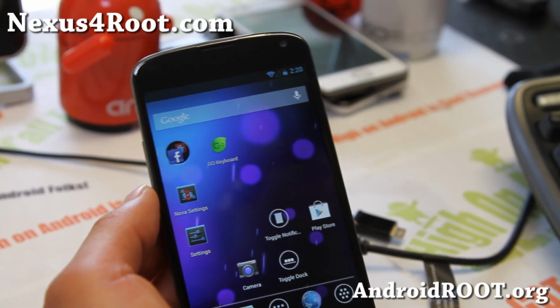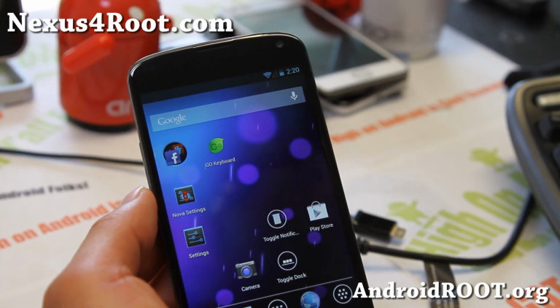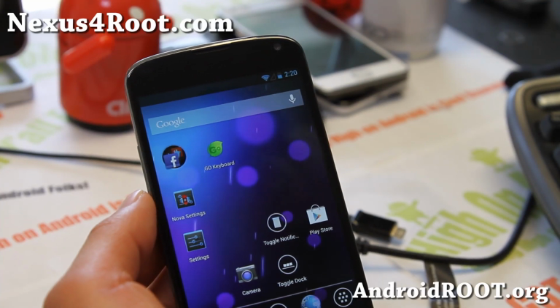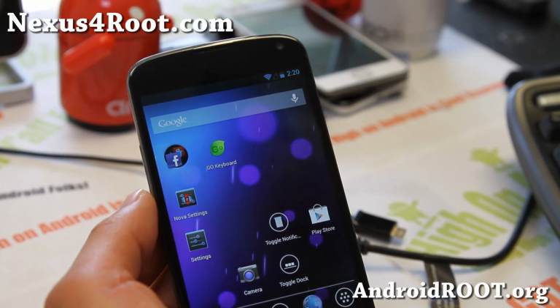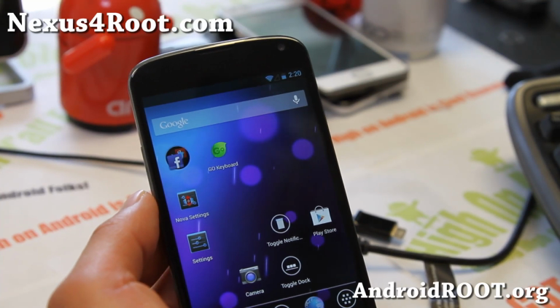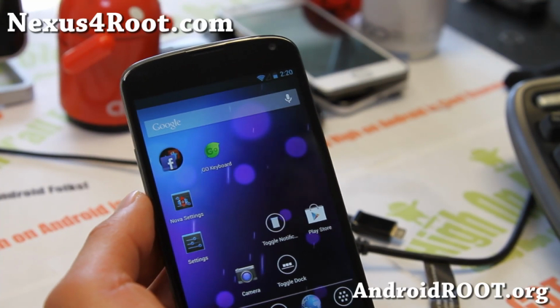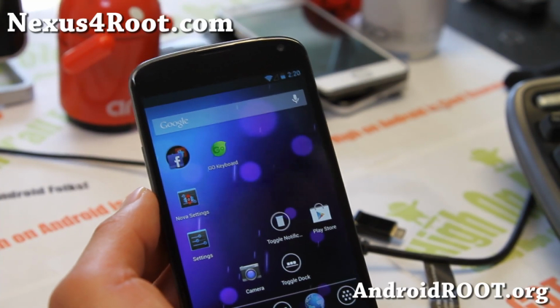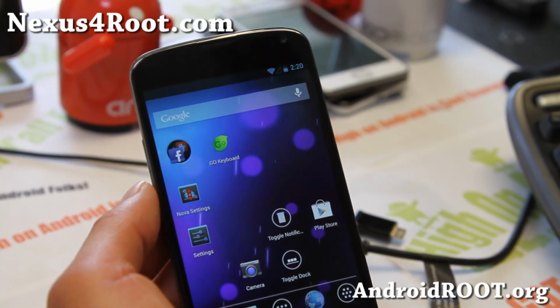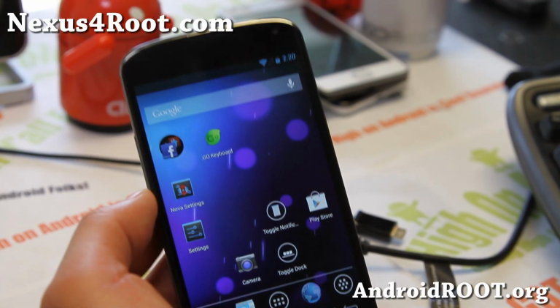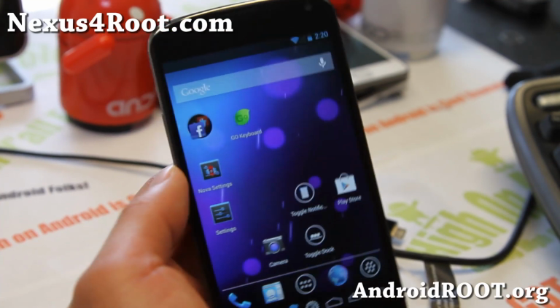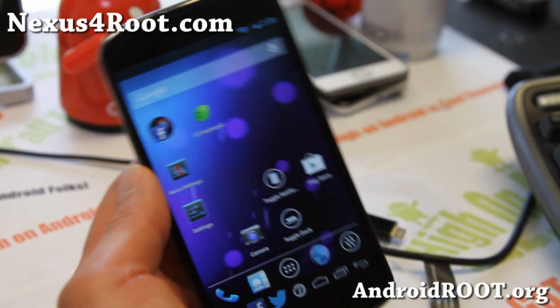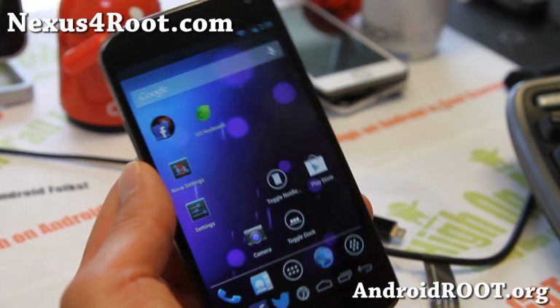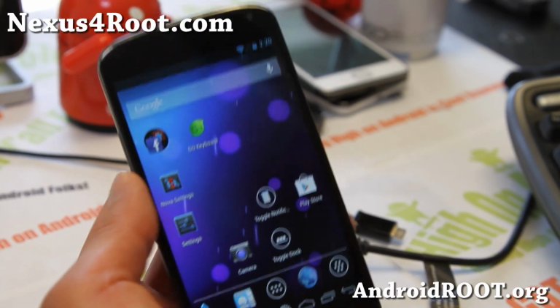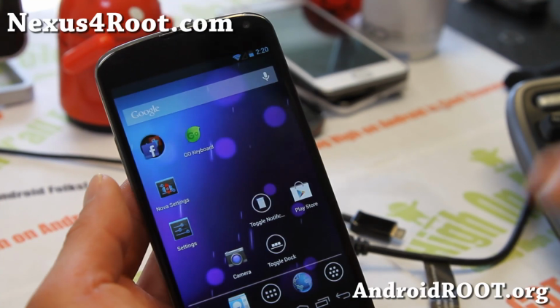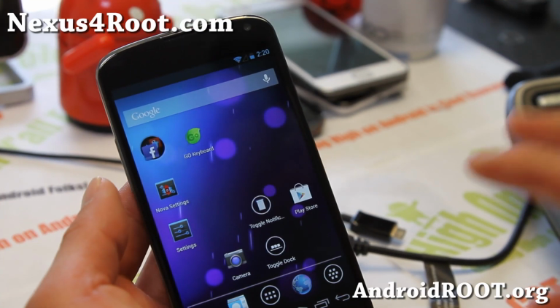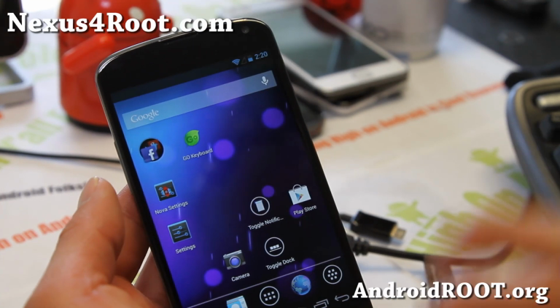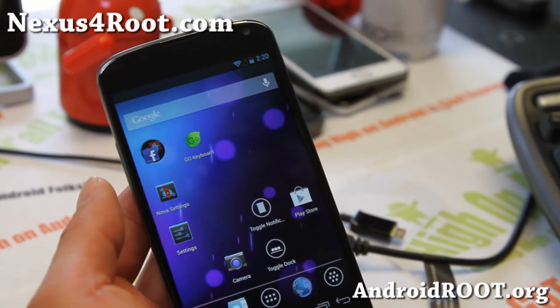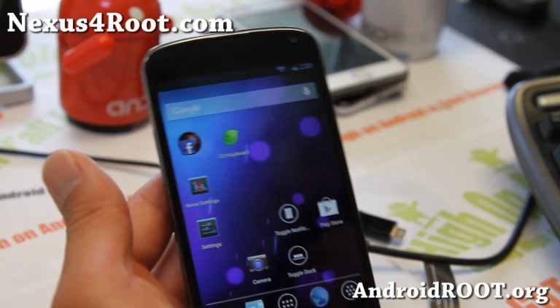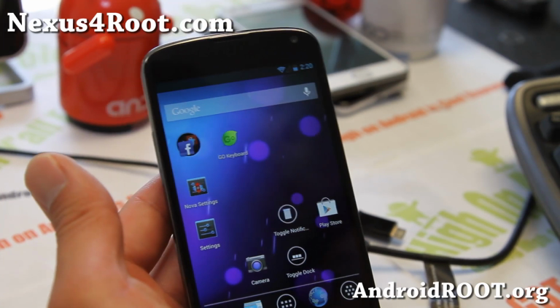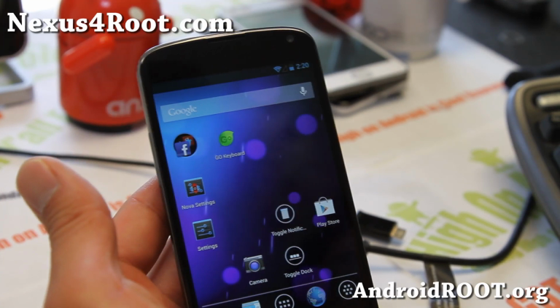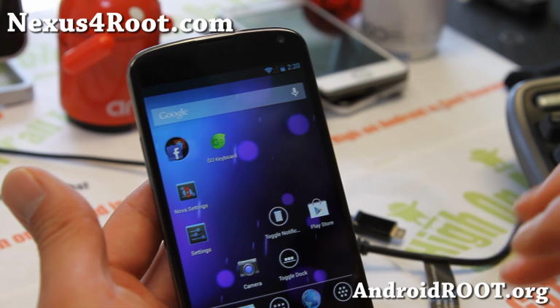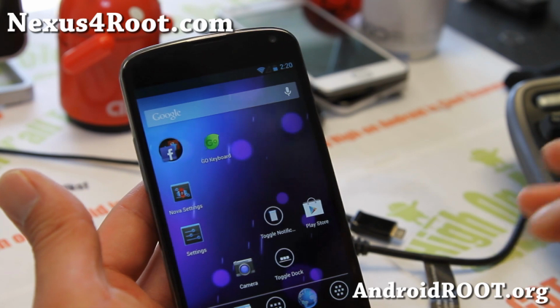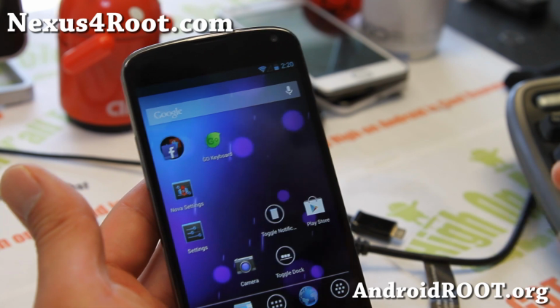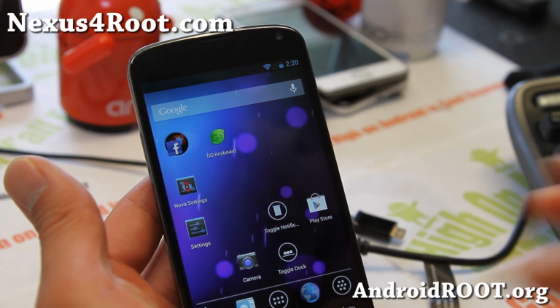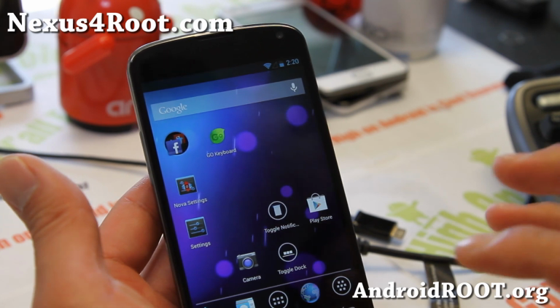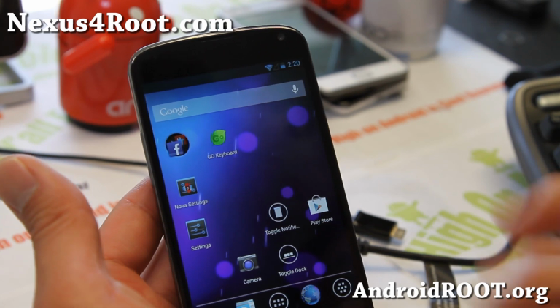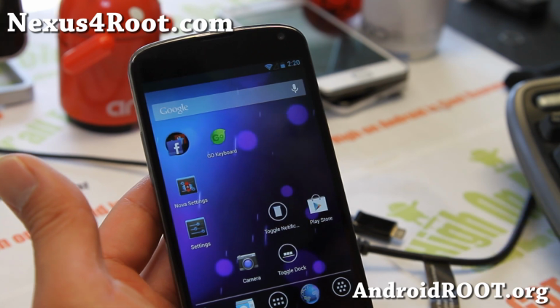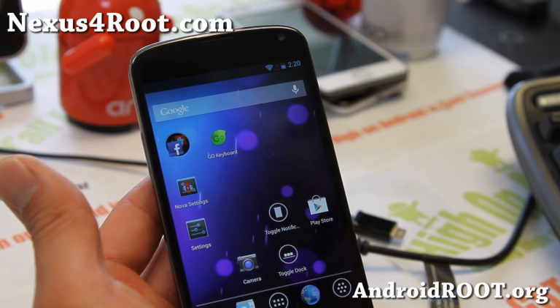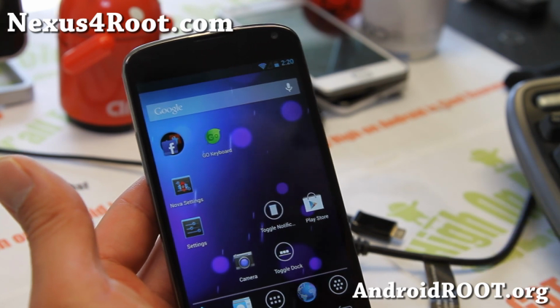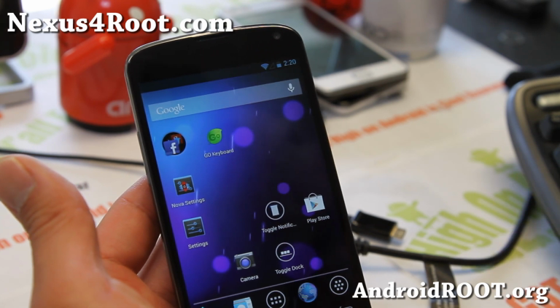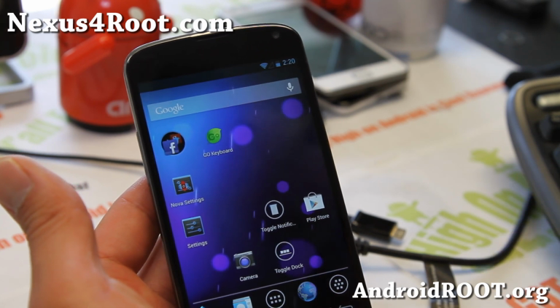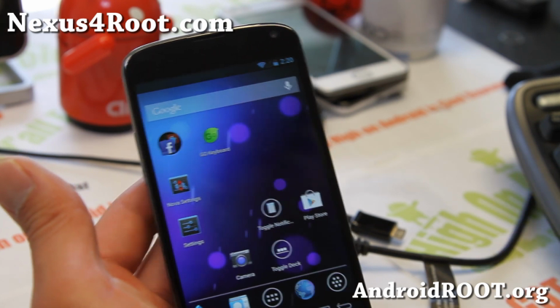Hi folks, this is Max from Nexus4Root.com. Today I'm going to show you how to back up your ROM and also restore your ROM.